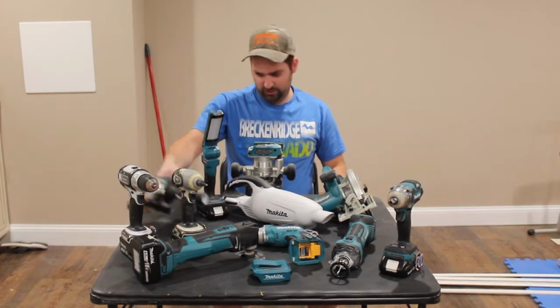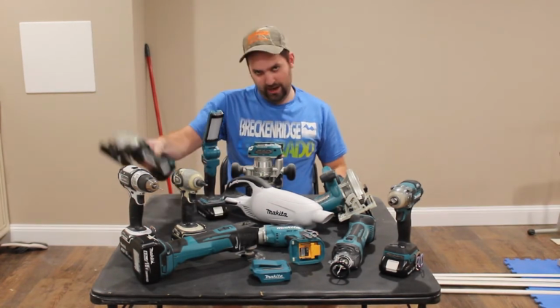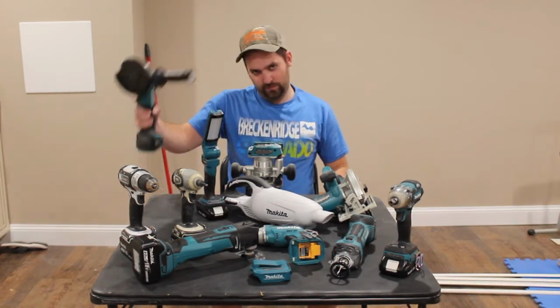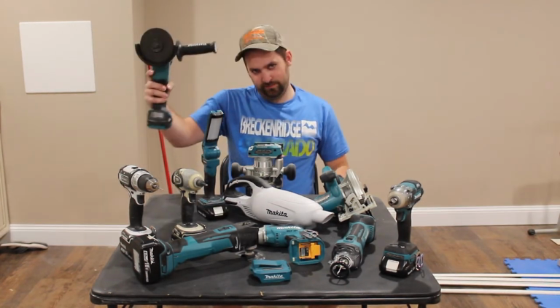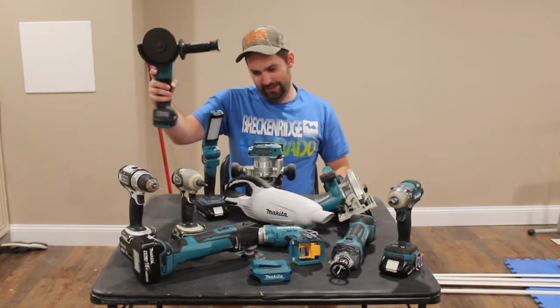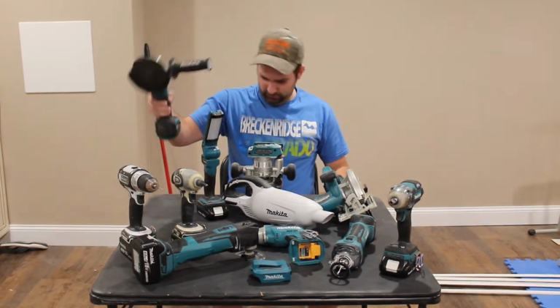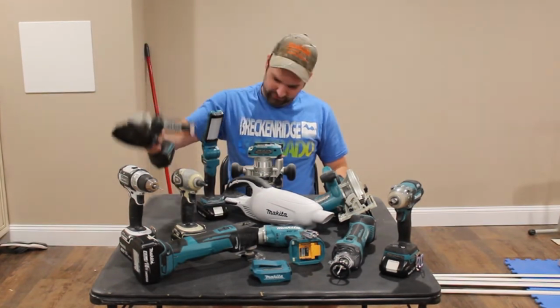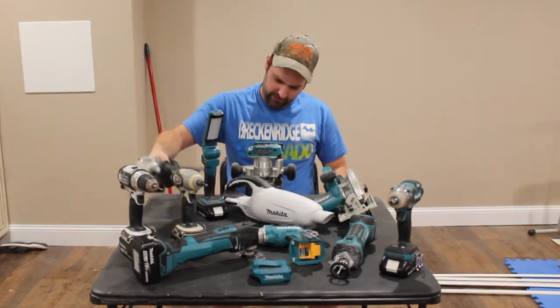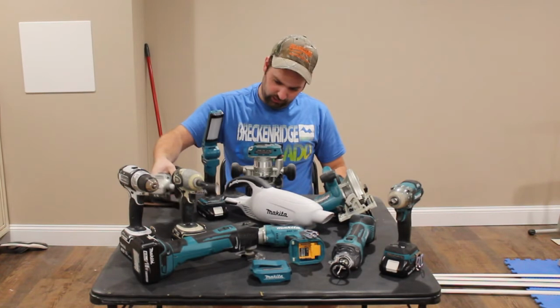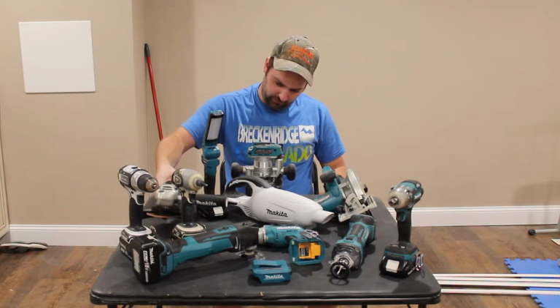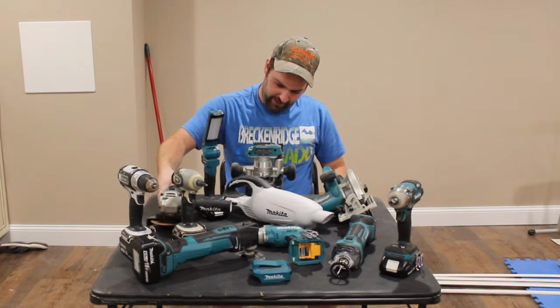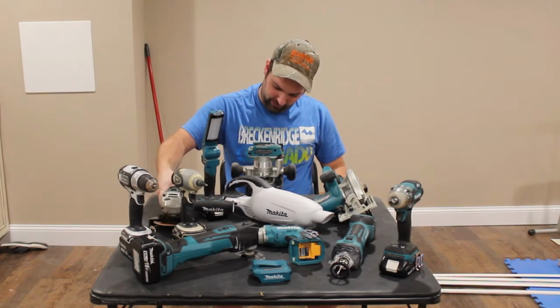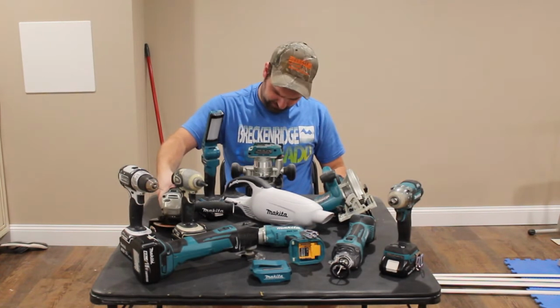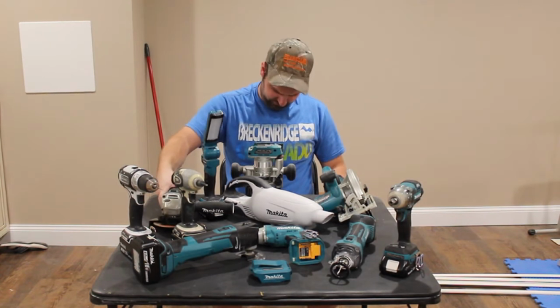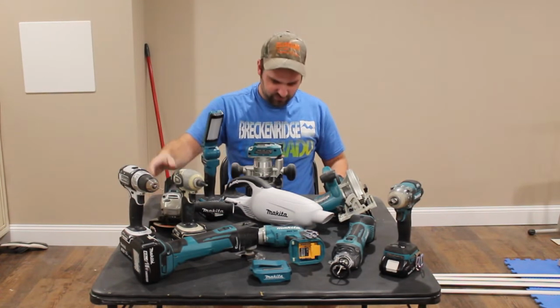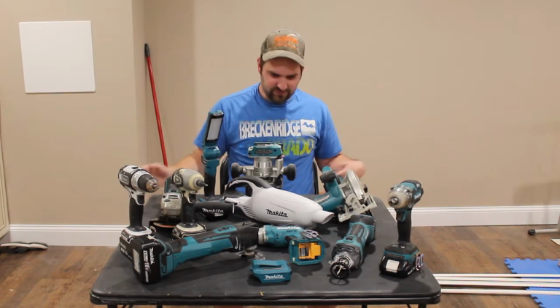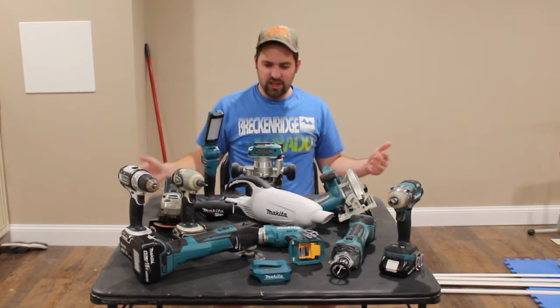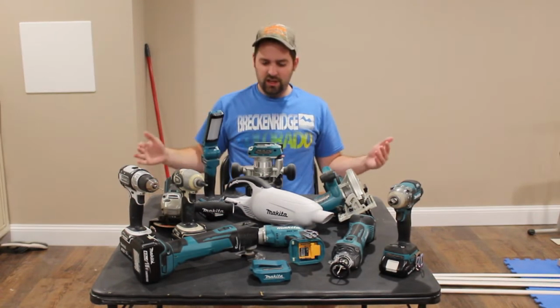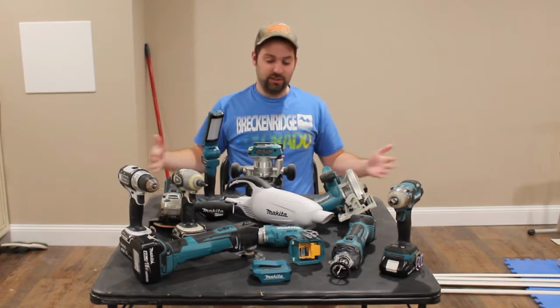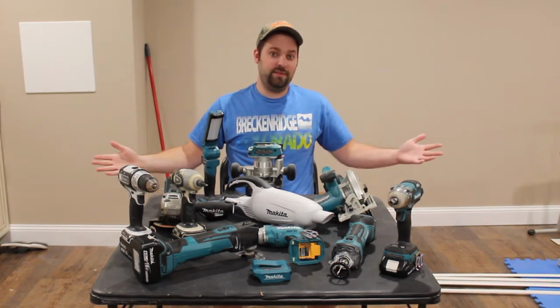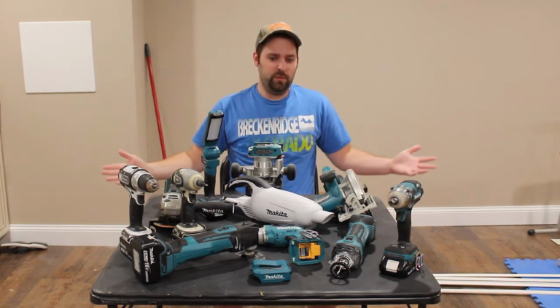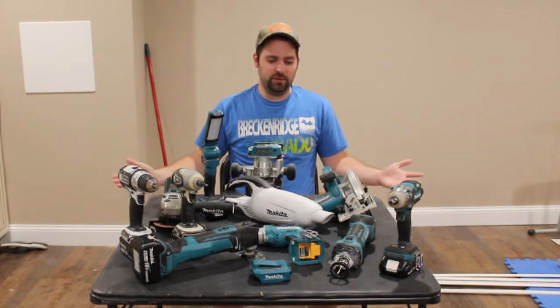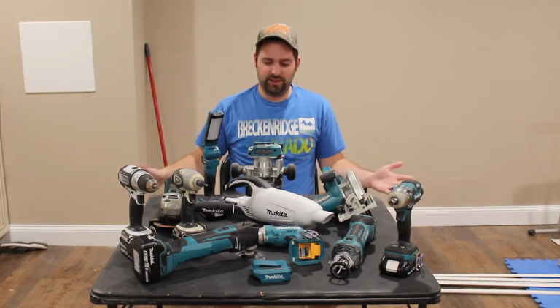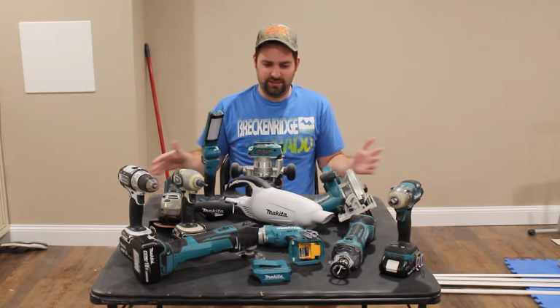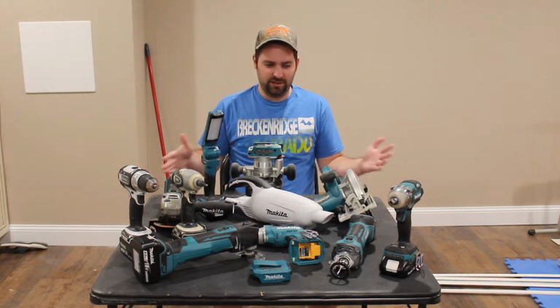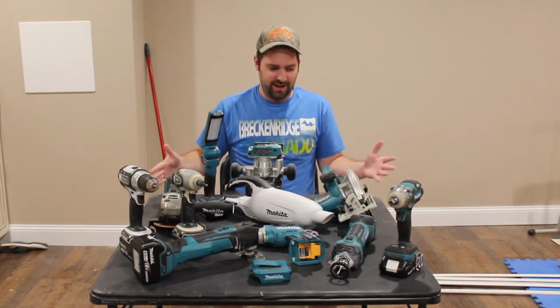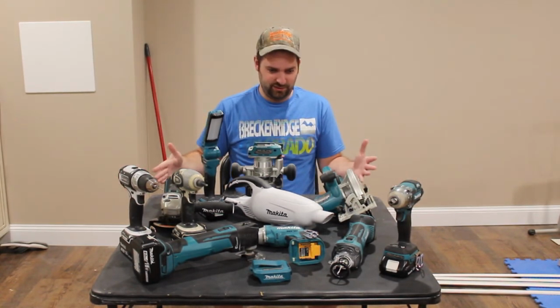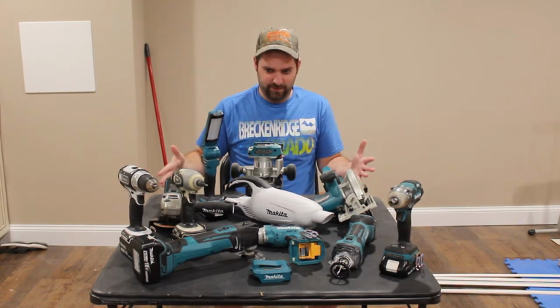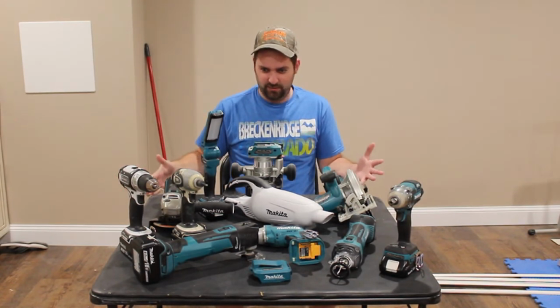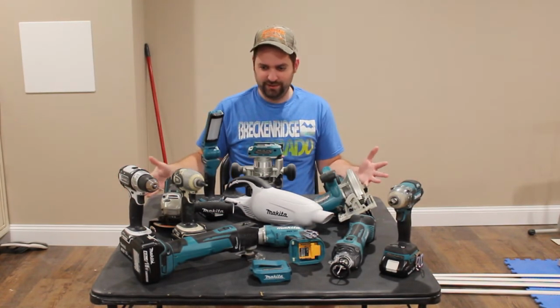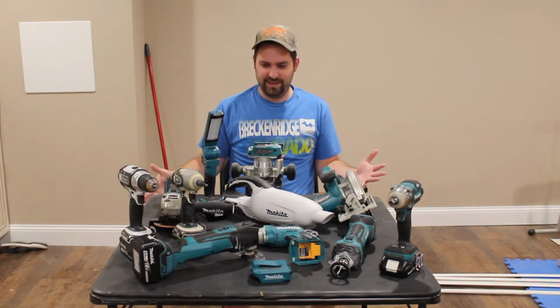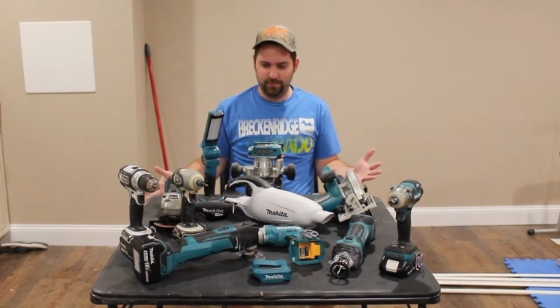I'm not sure how easy you can see the angle grinder from back there. So I just have so many tools that it's hard to actually fit them on this table.